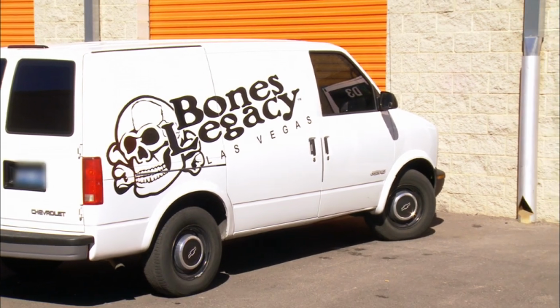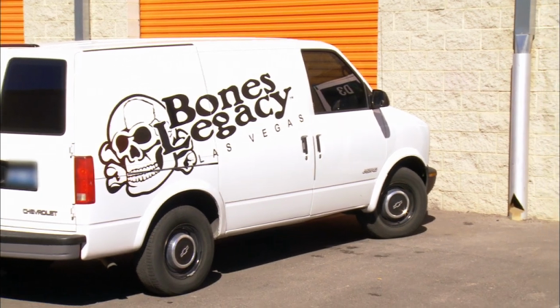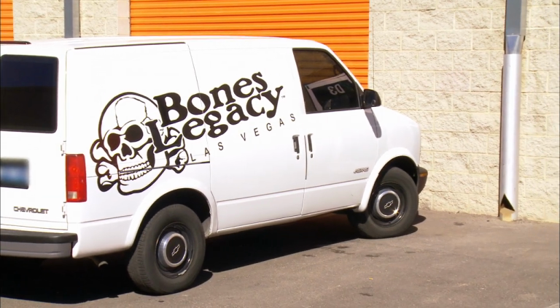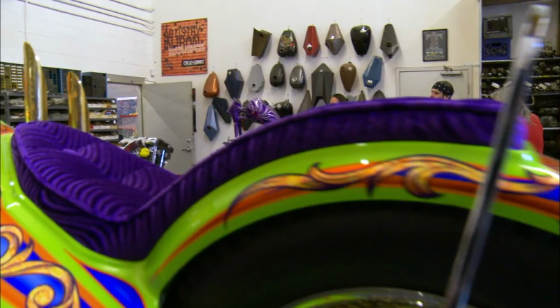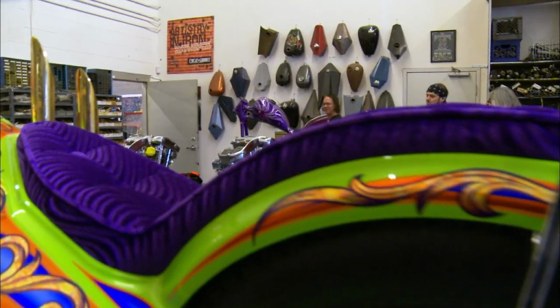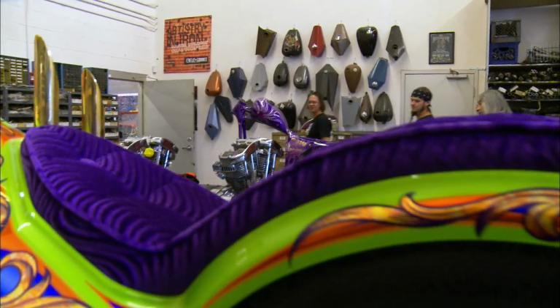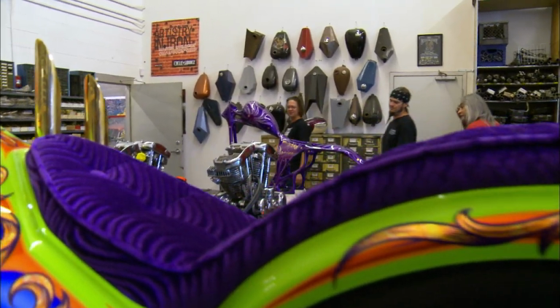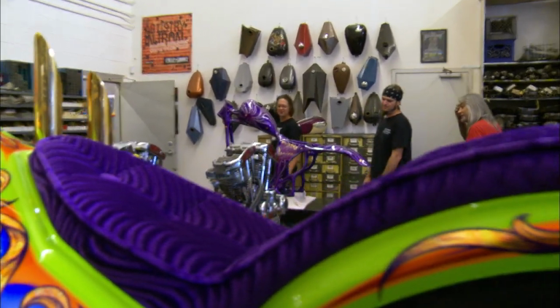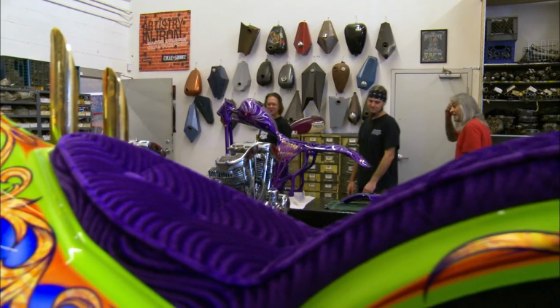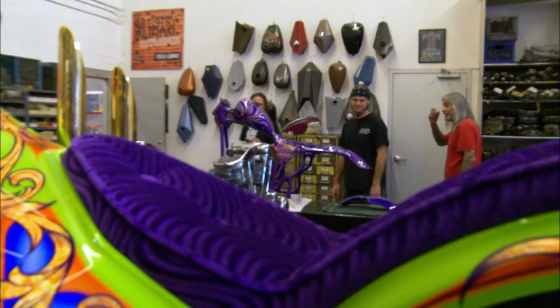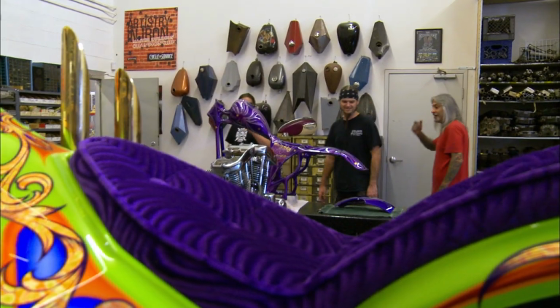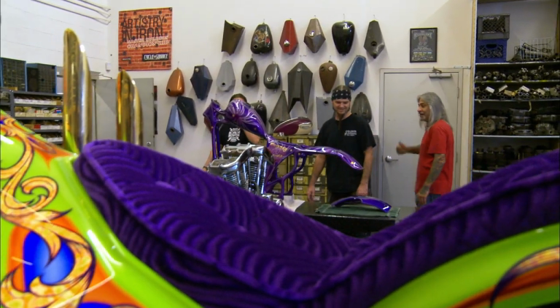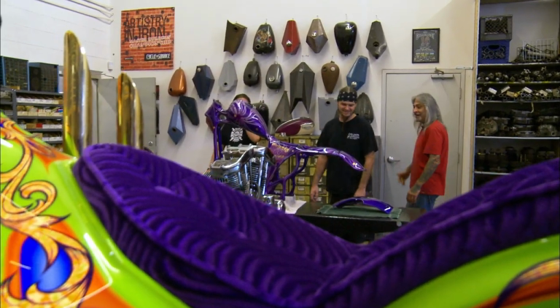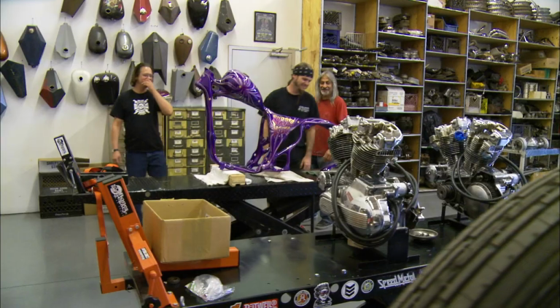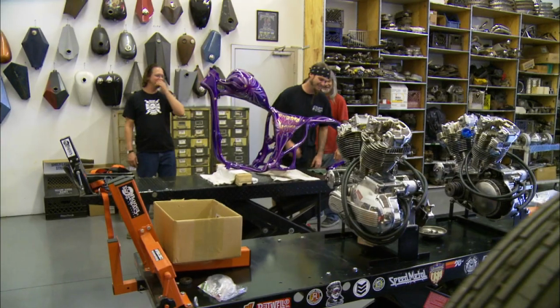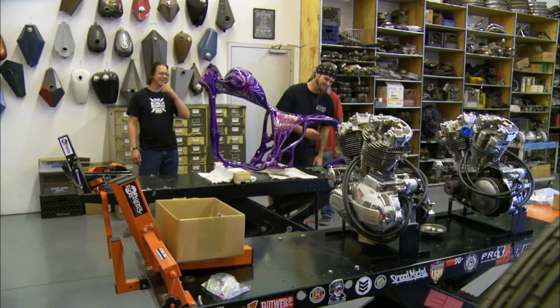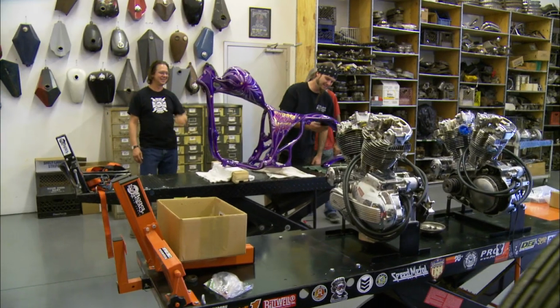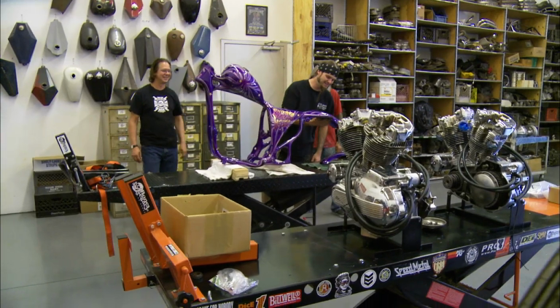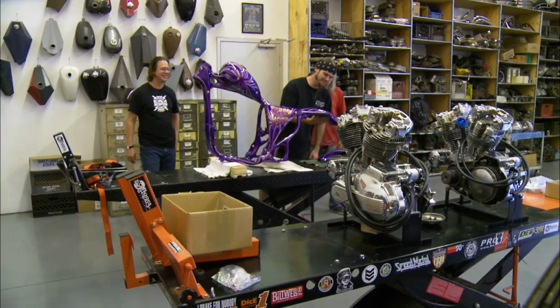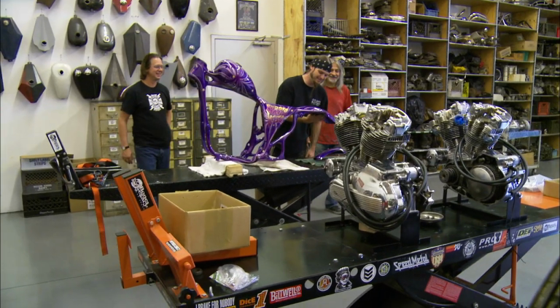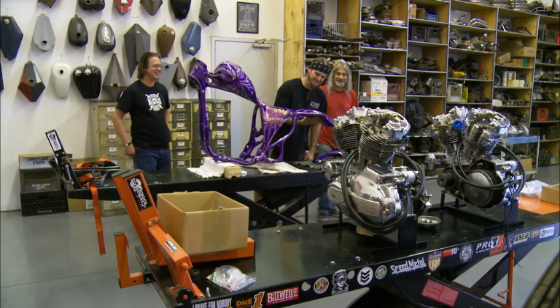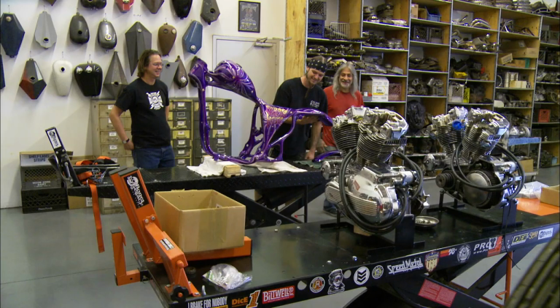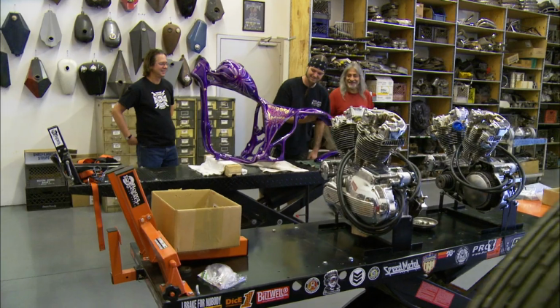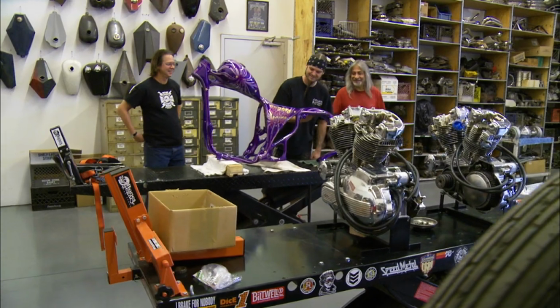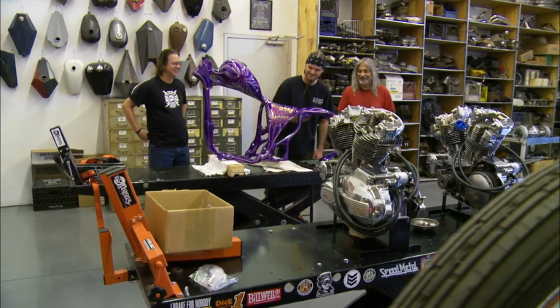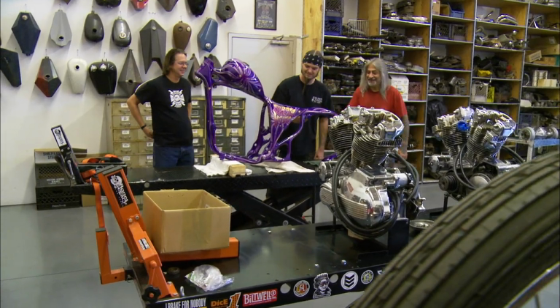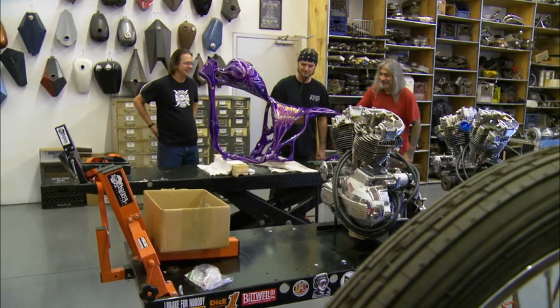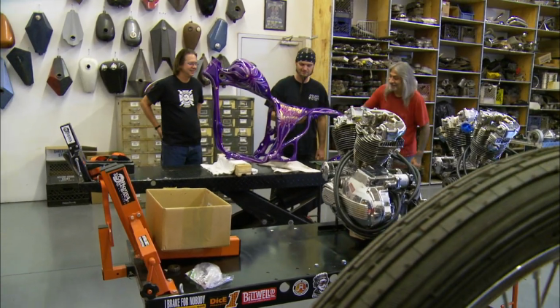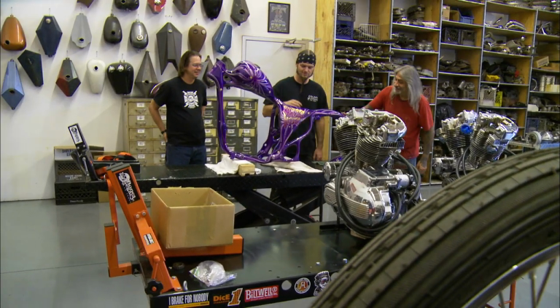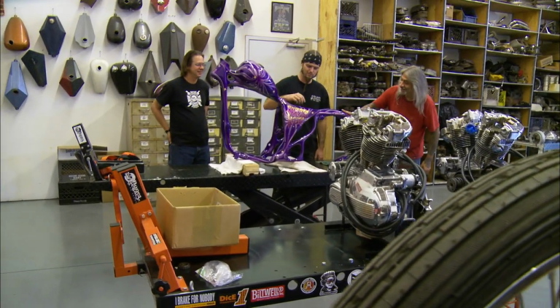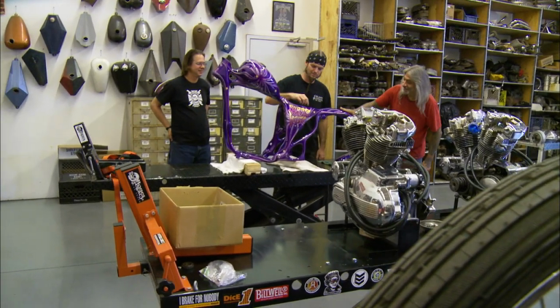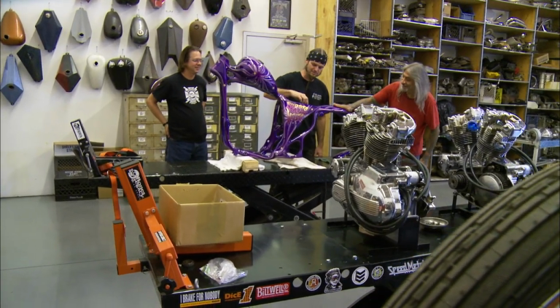Whoa, whoa, whoa, whoa. Are you kidding me? You like this? This is gorgeous.